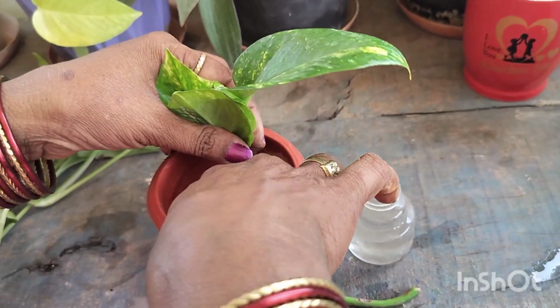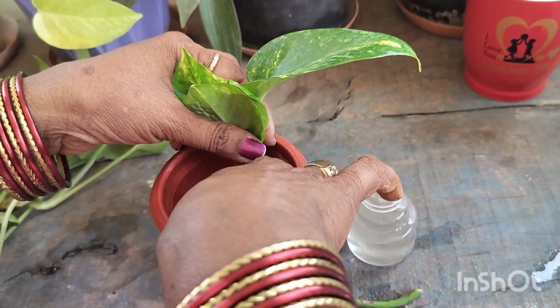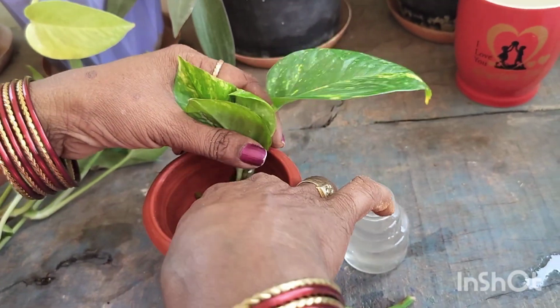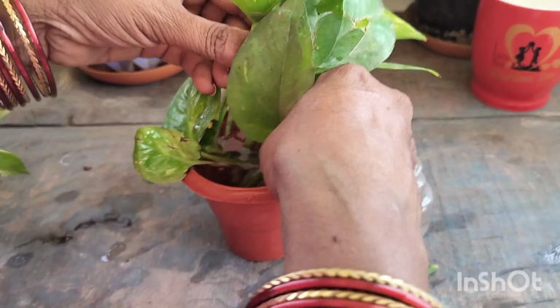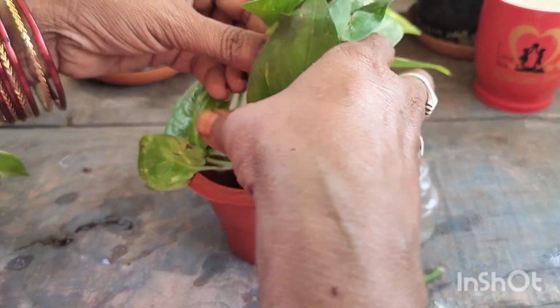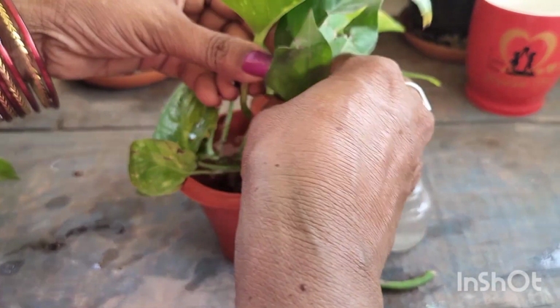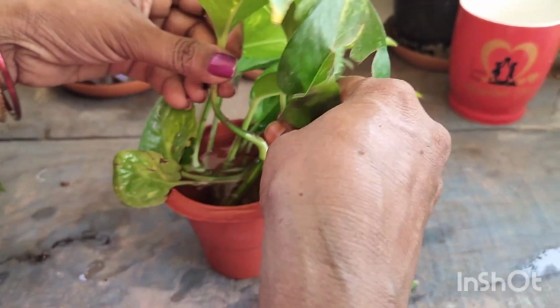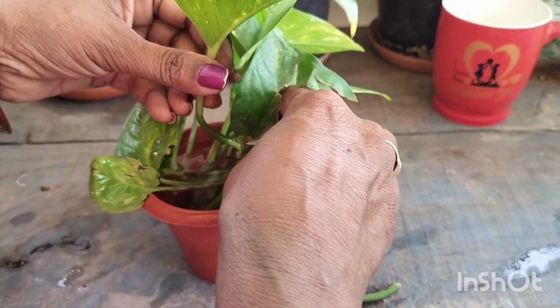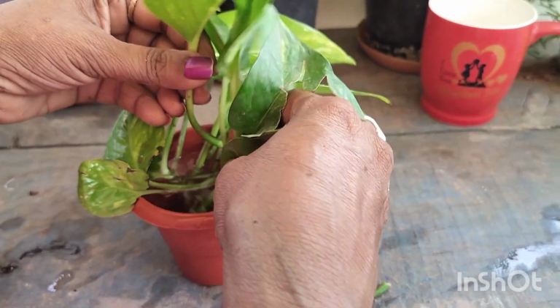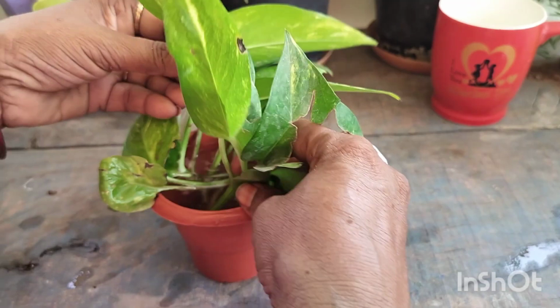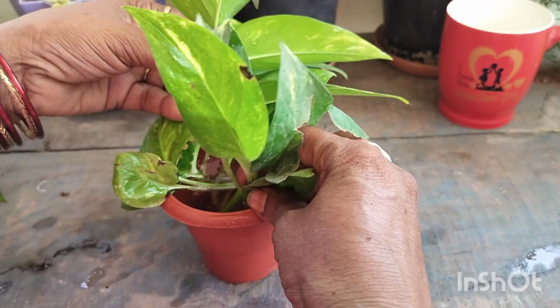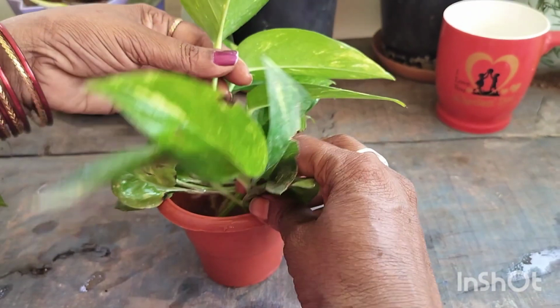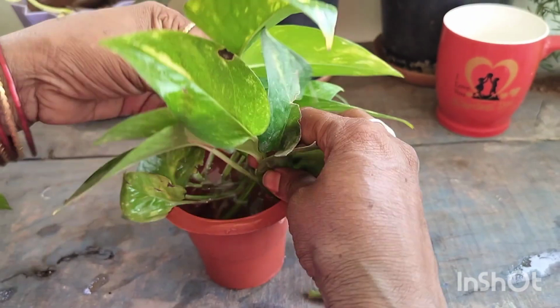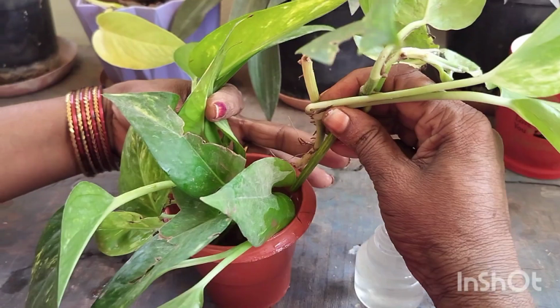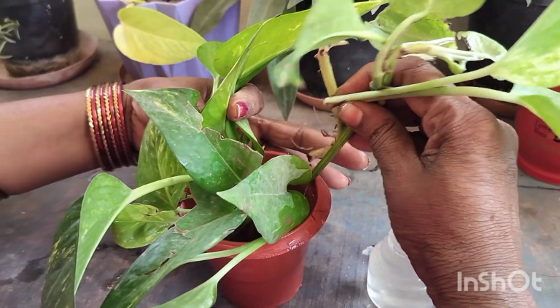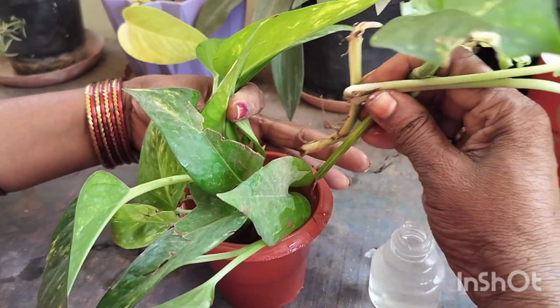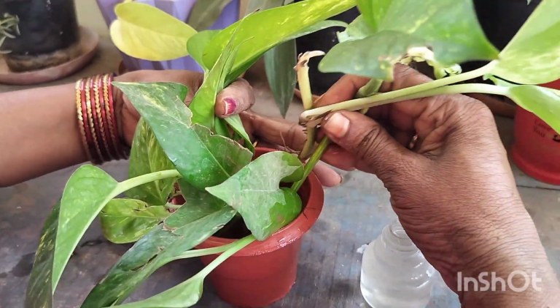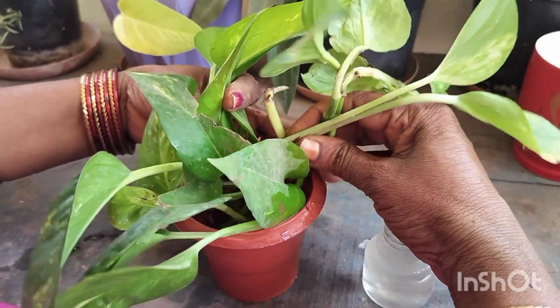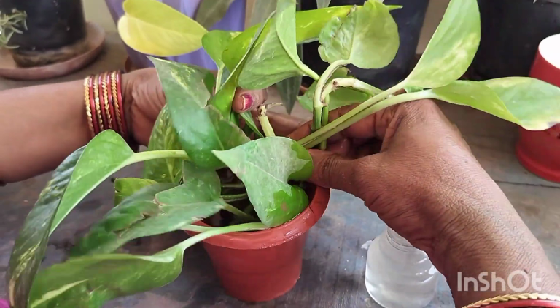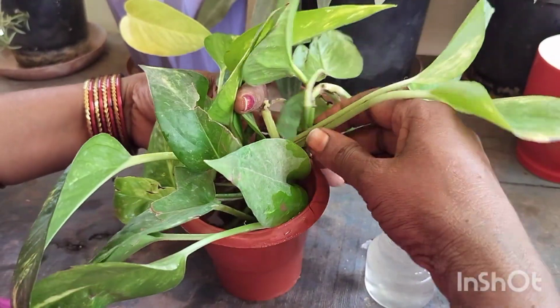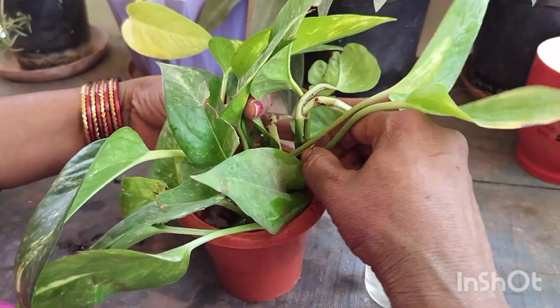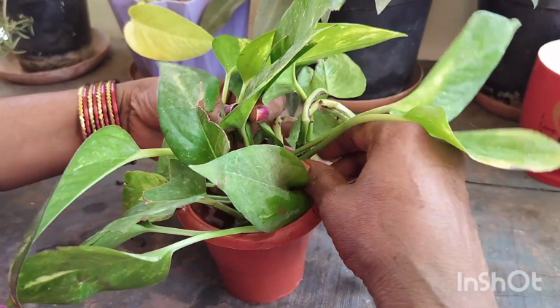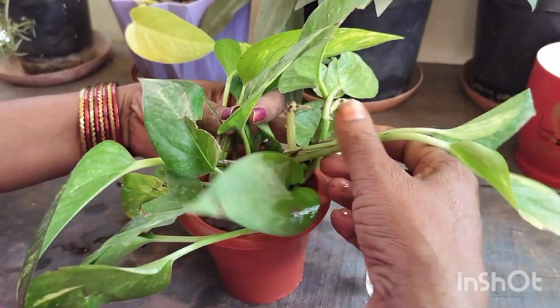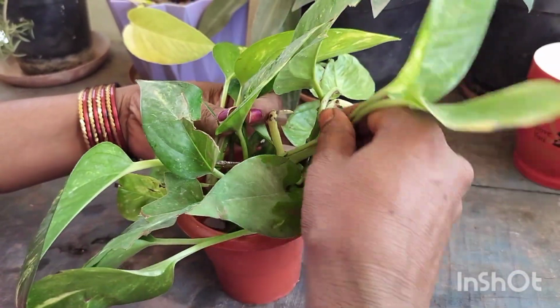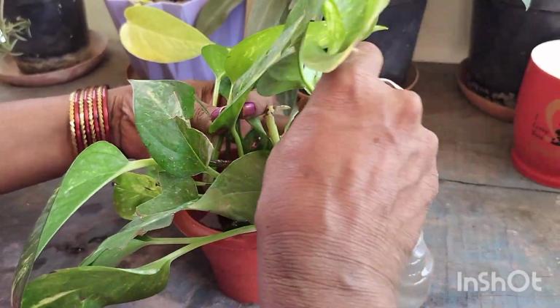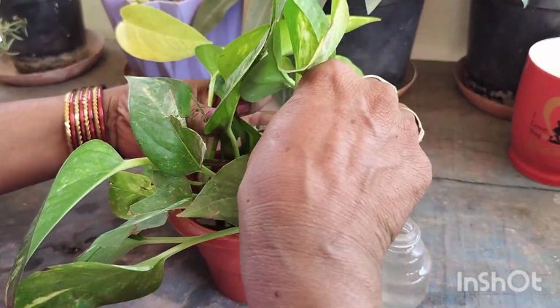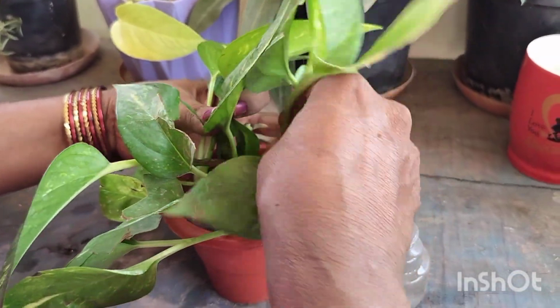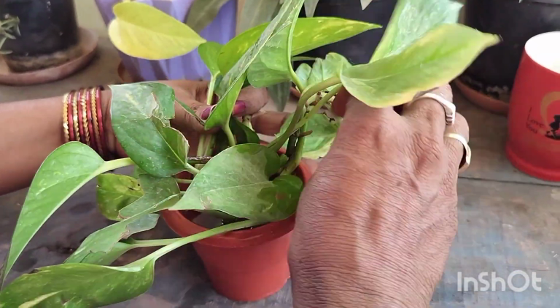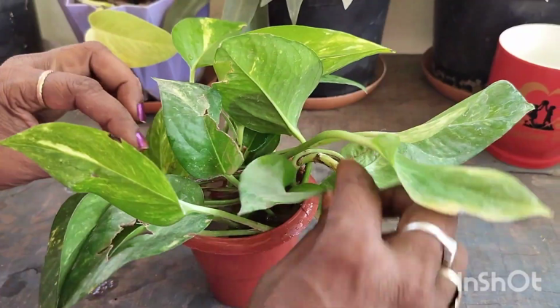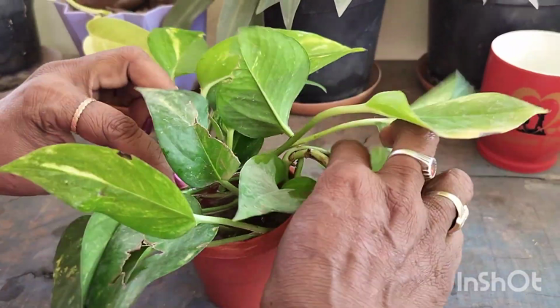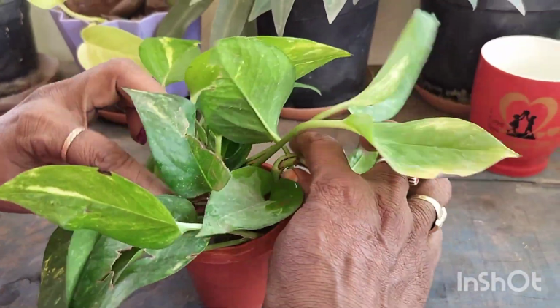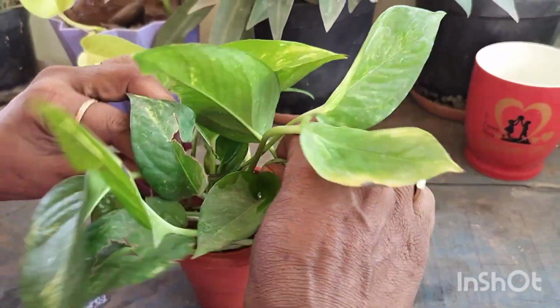The first one is to eat the water, and the second one is to eat the water.